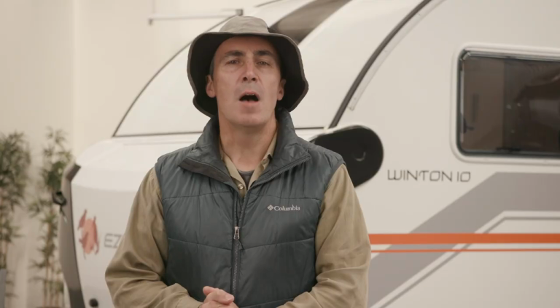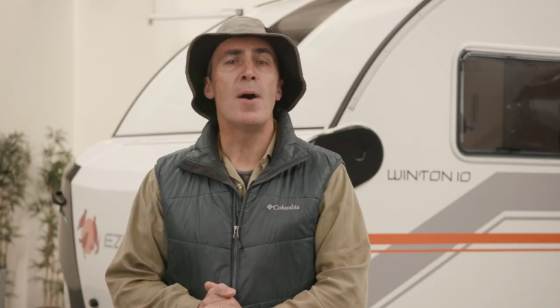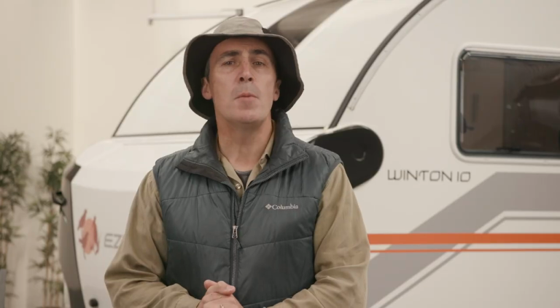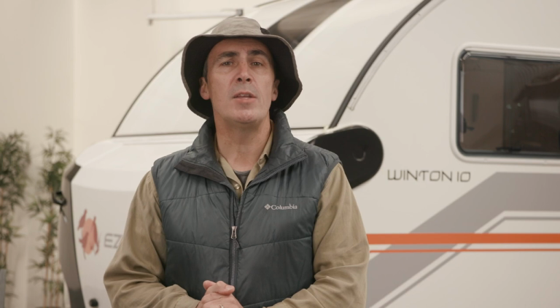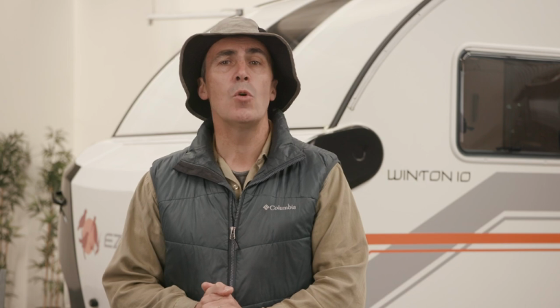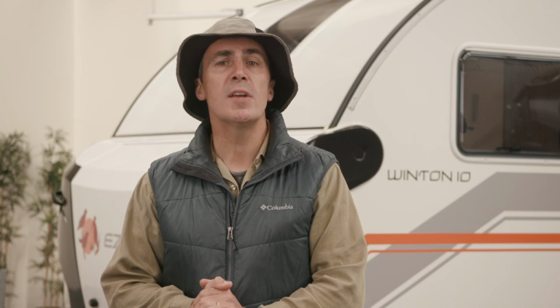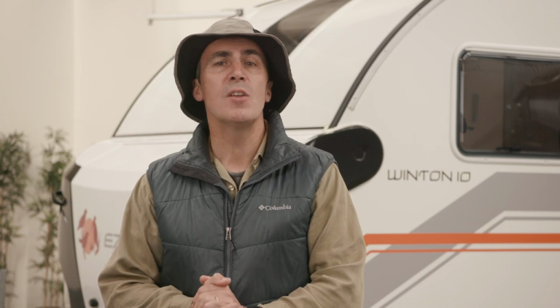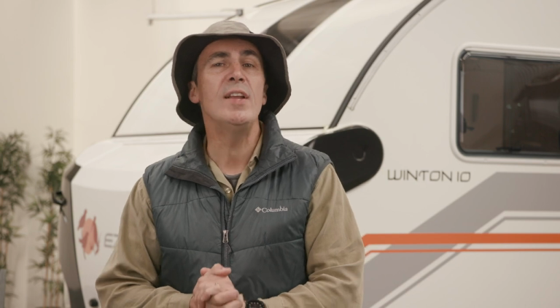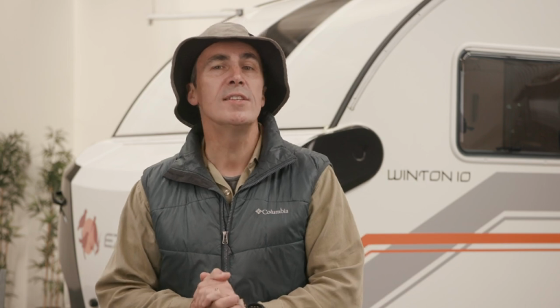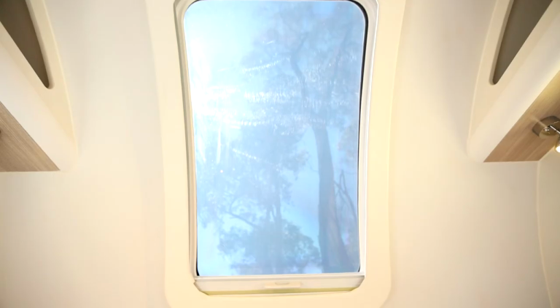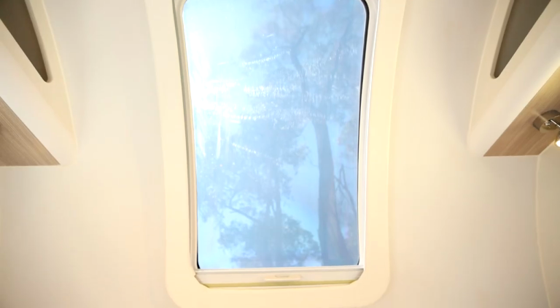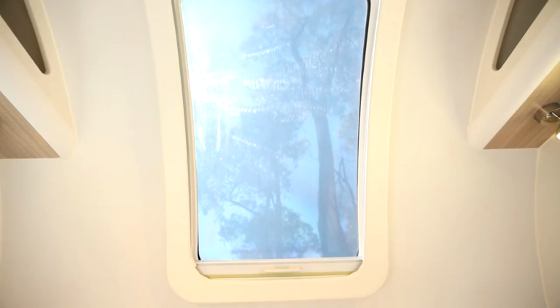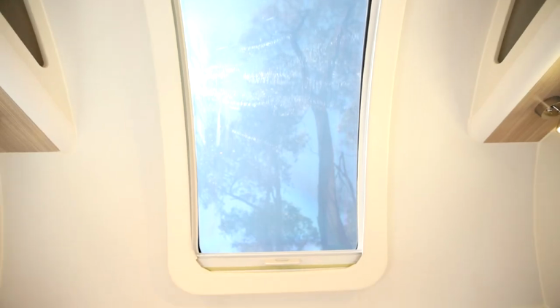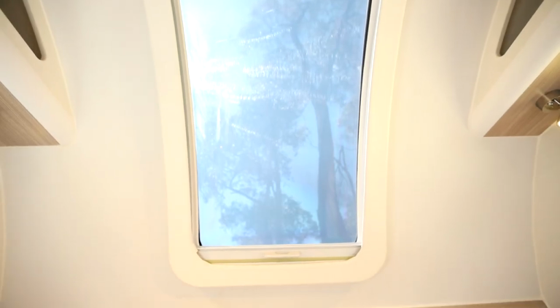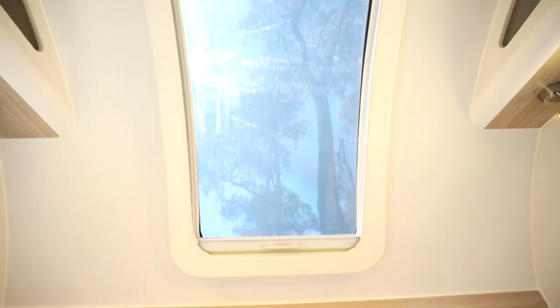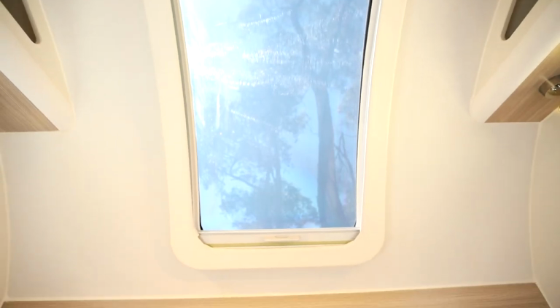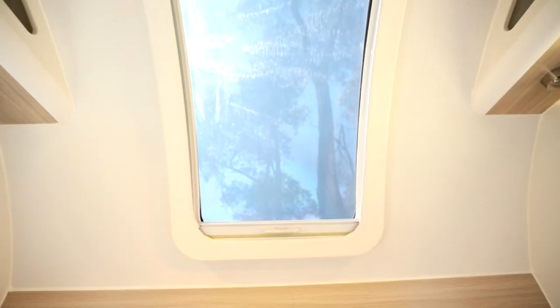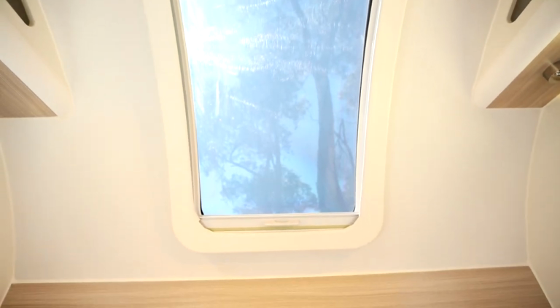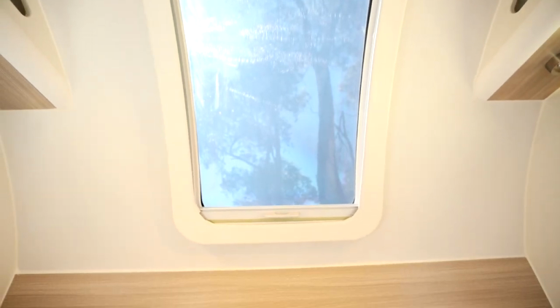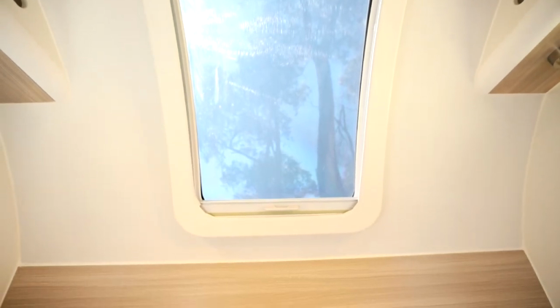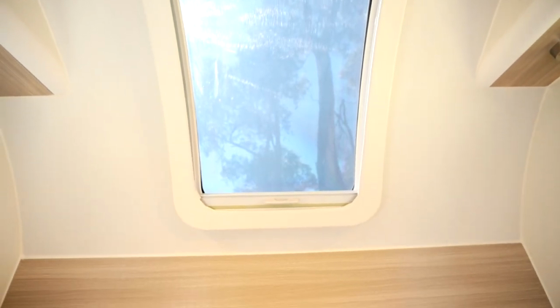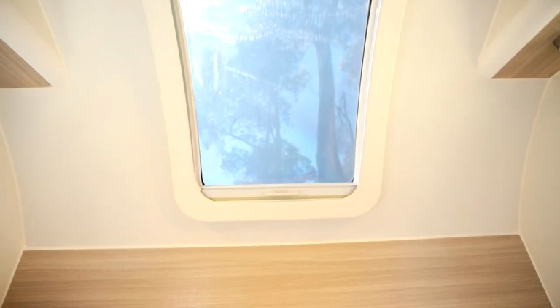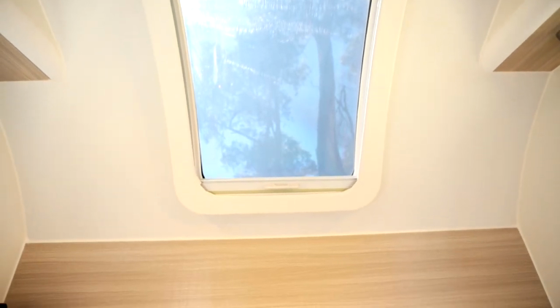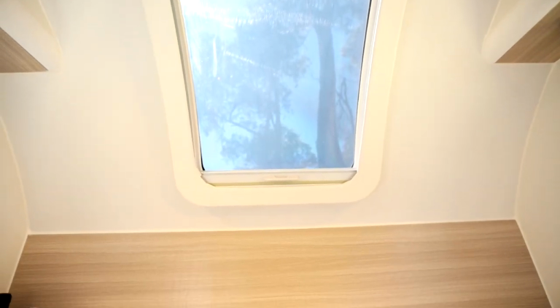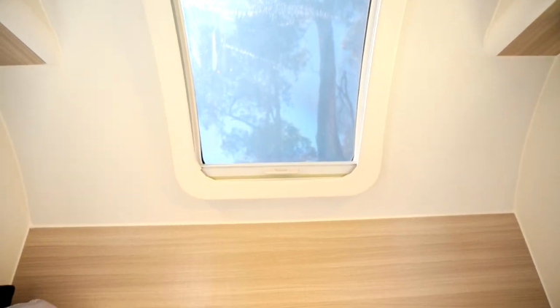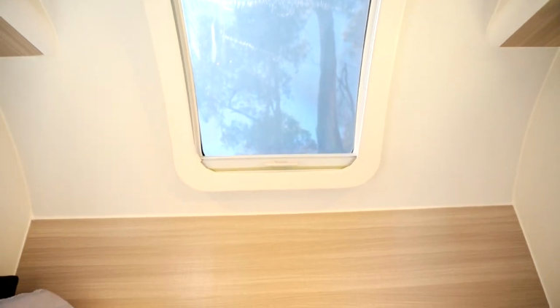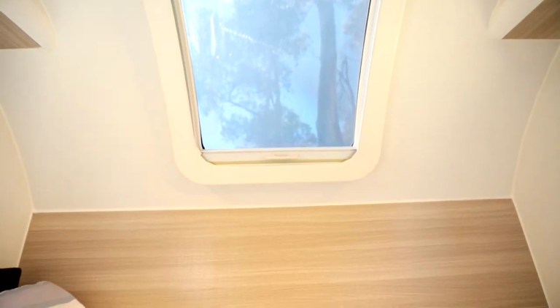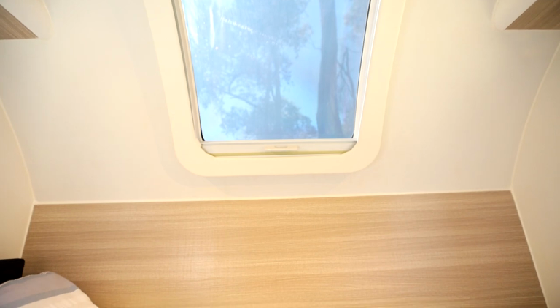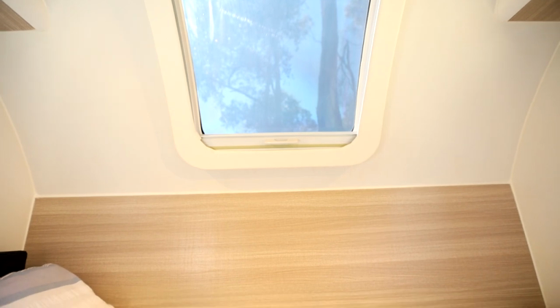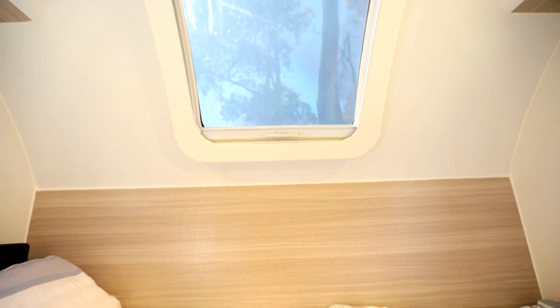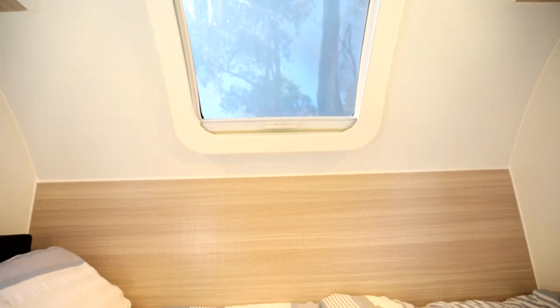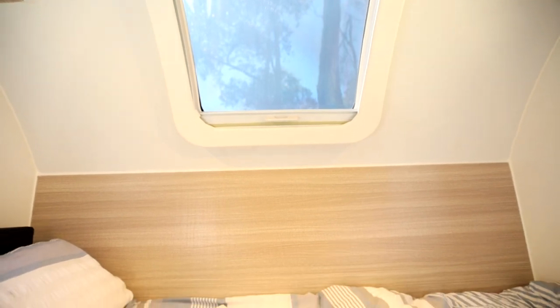Above the bed you also get the Winton signature moonroof, perfect for stargazing at night or letting in some natural light during the day.